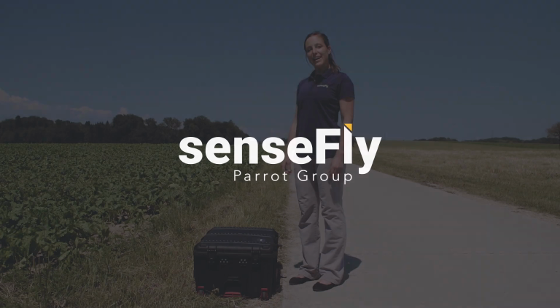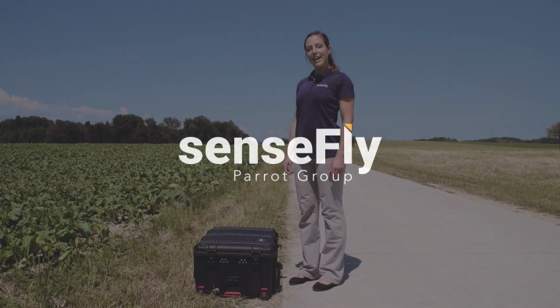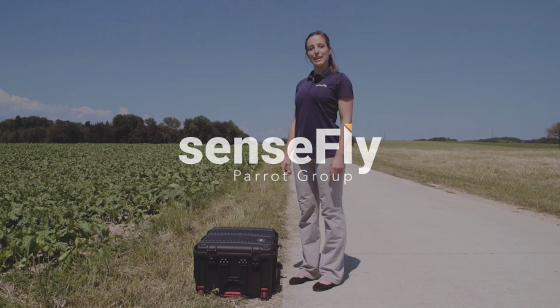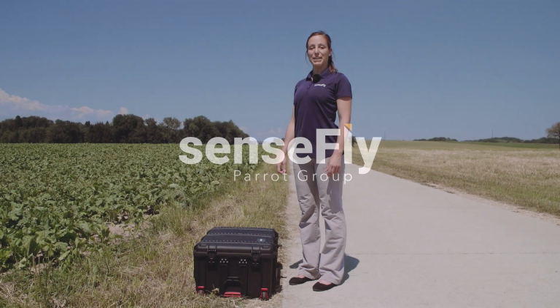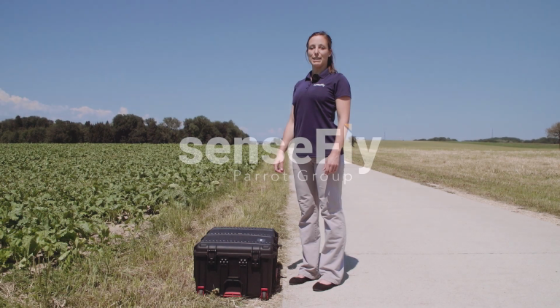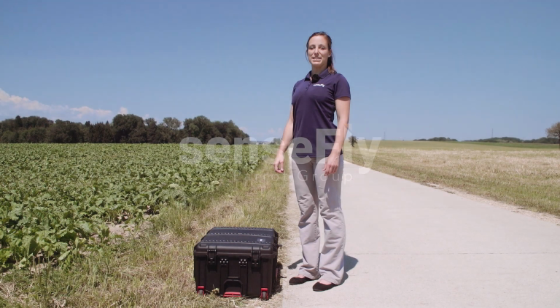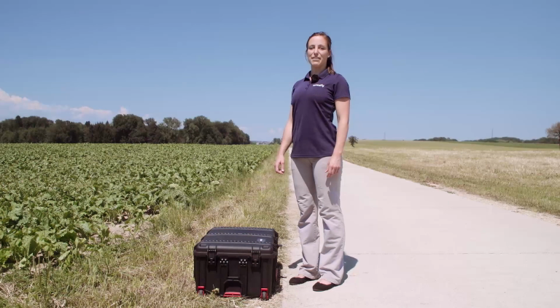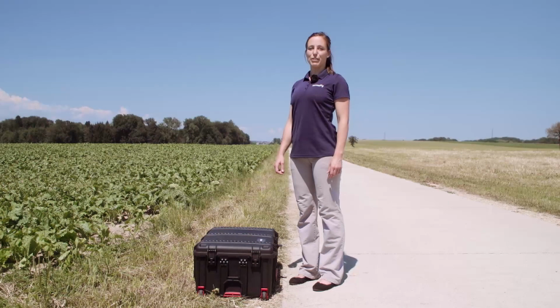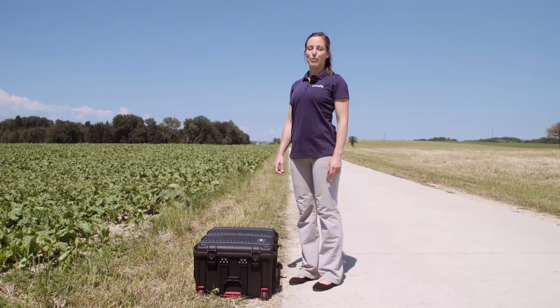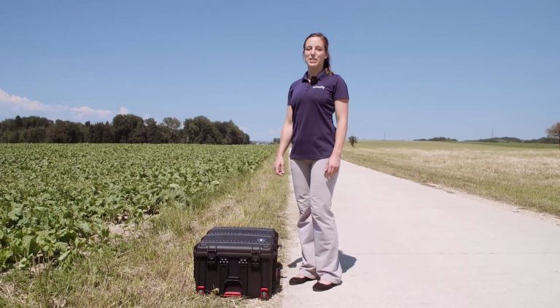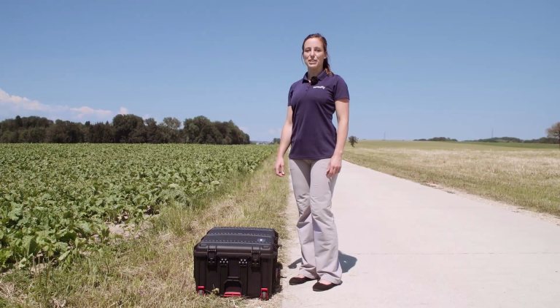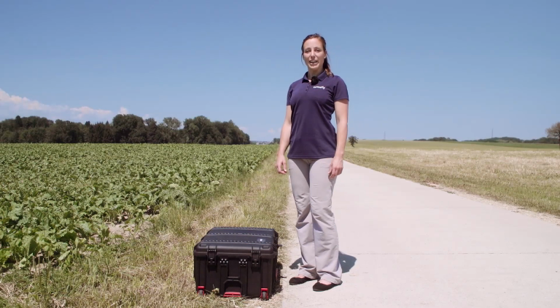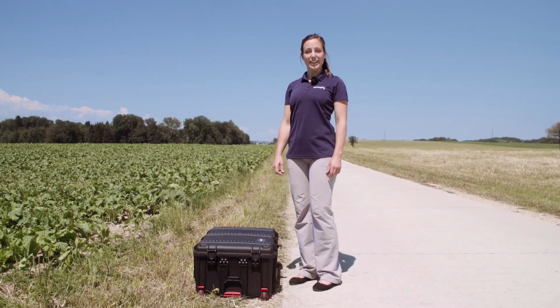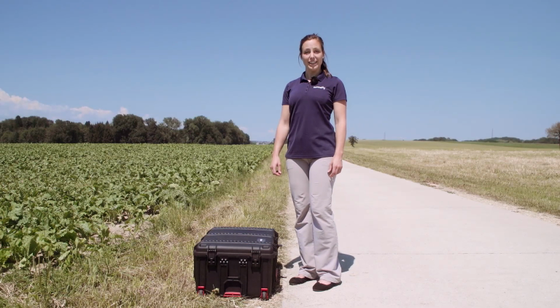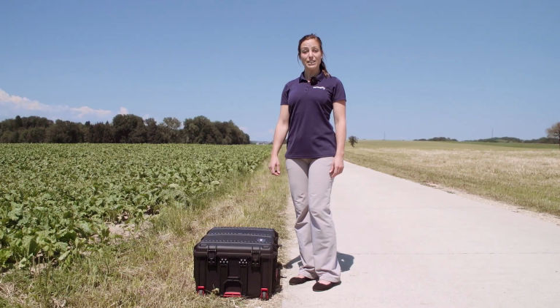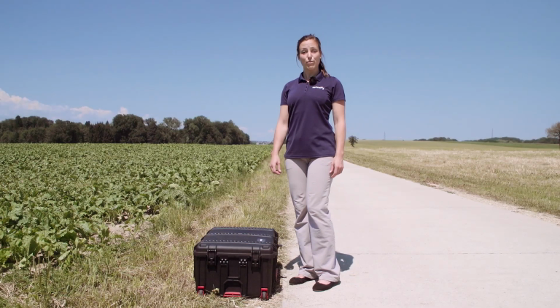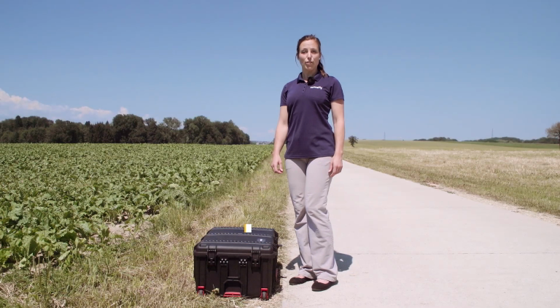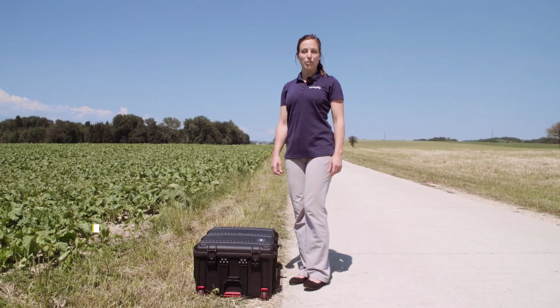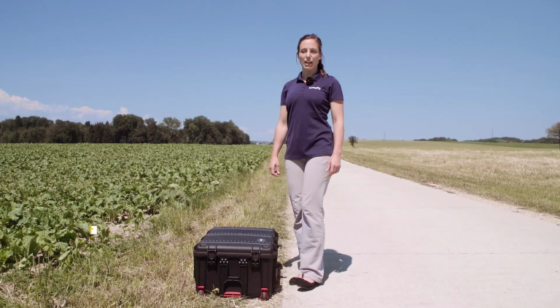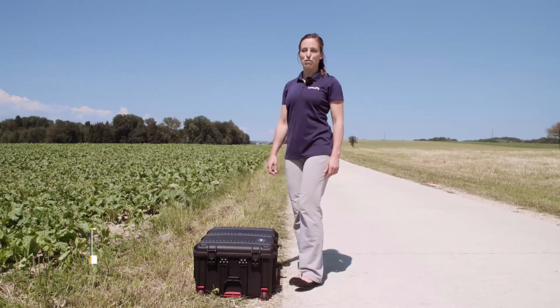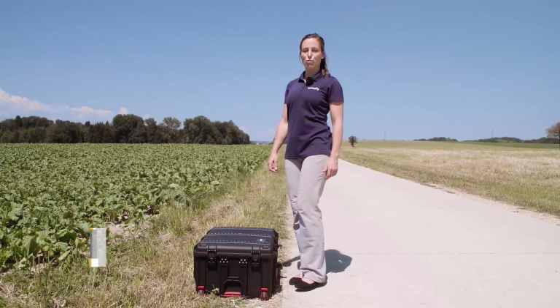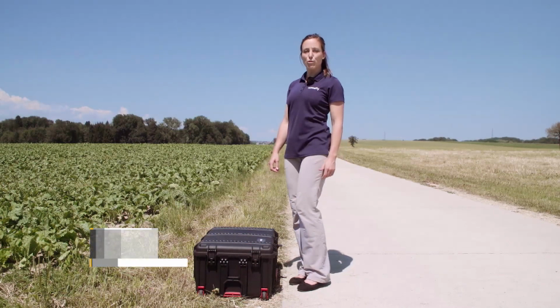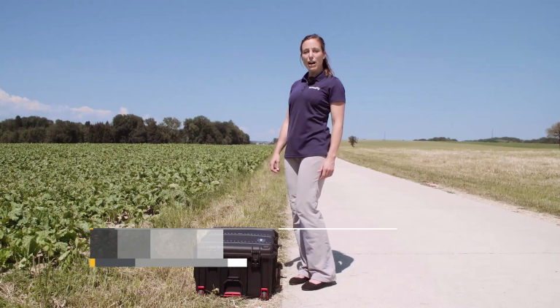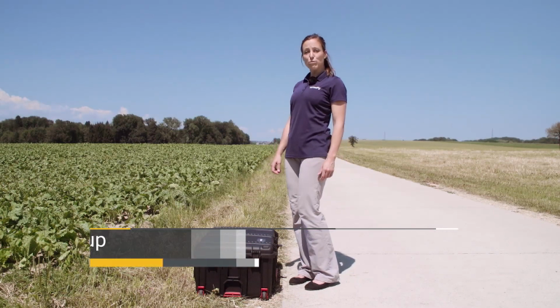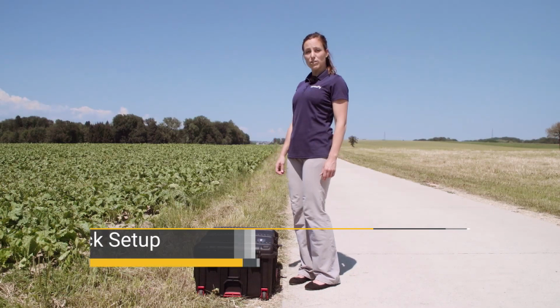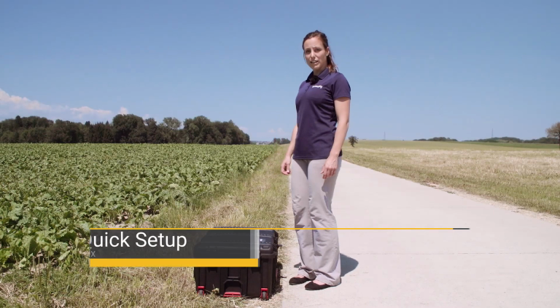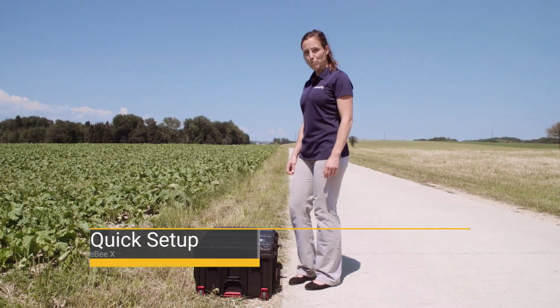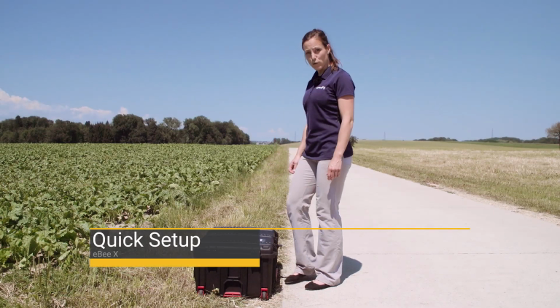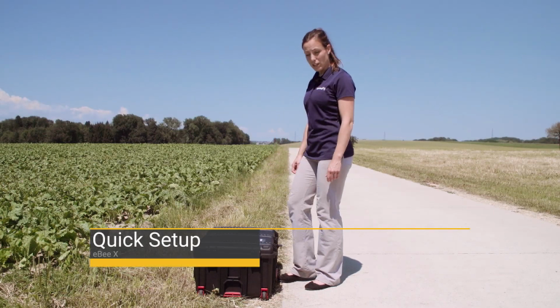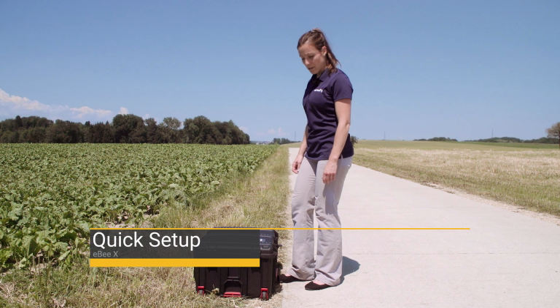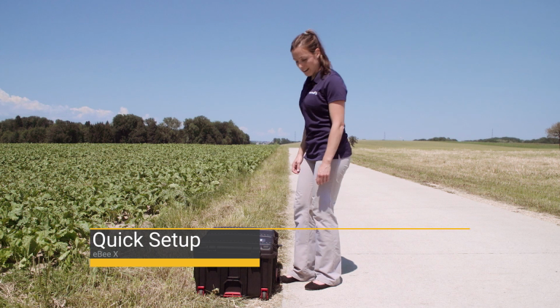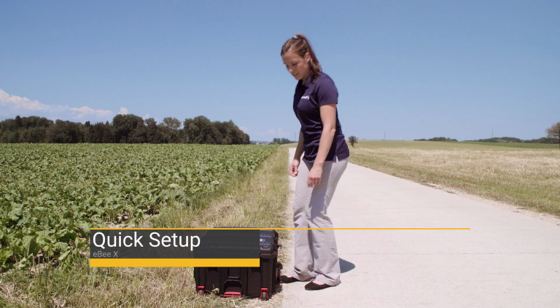Hi, my name is Andrea from SenseFly. In this tutorial I show you how to set up your EBX.